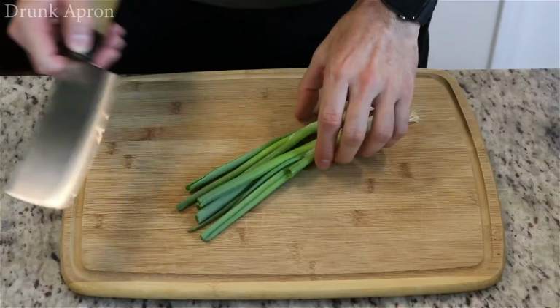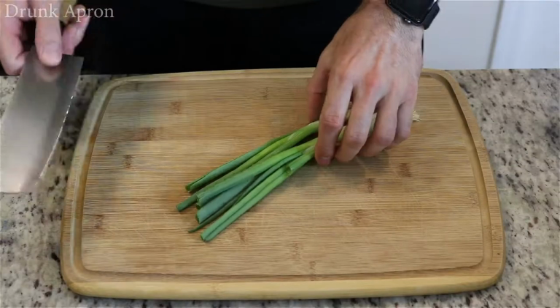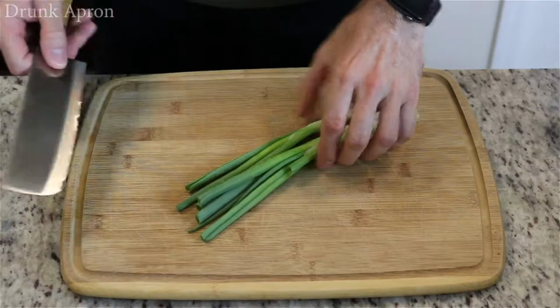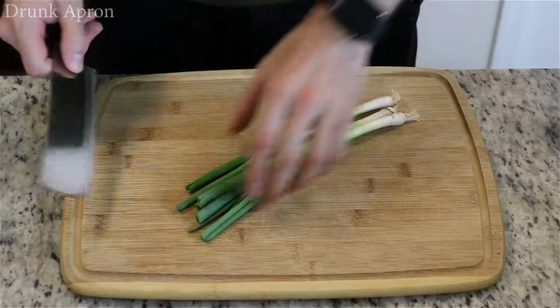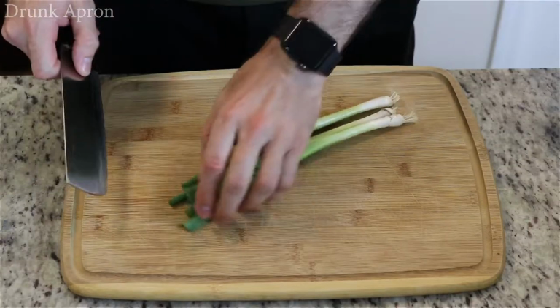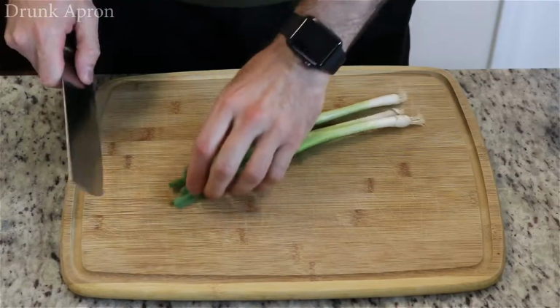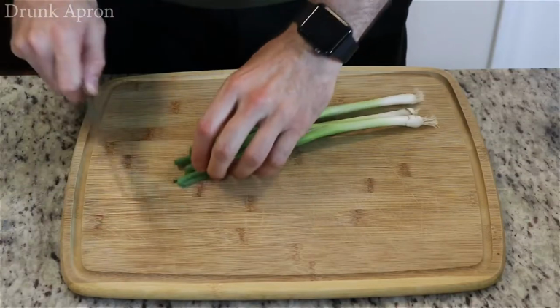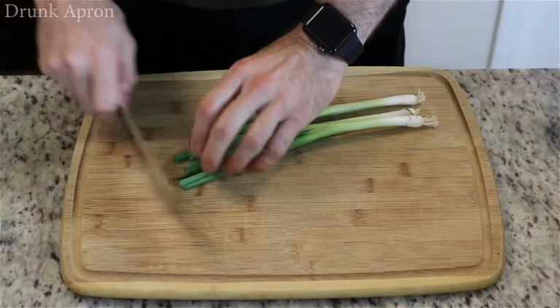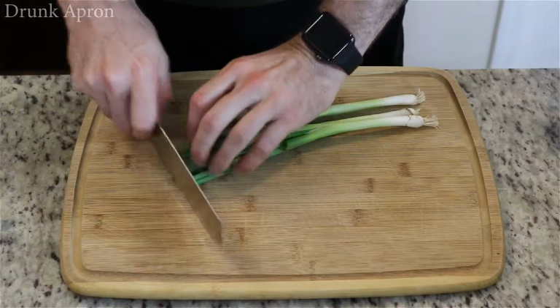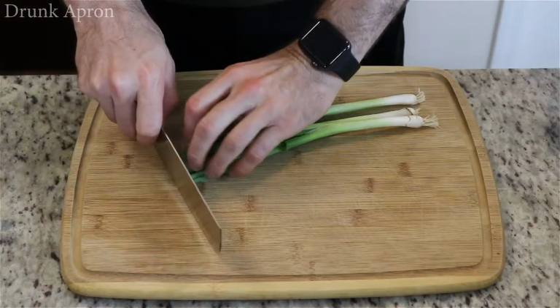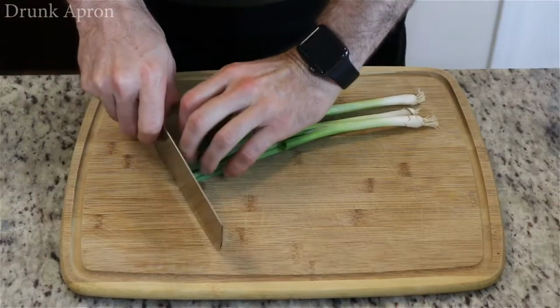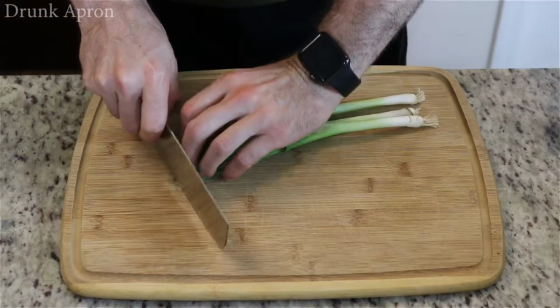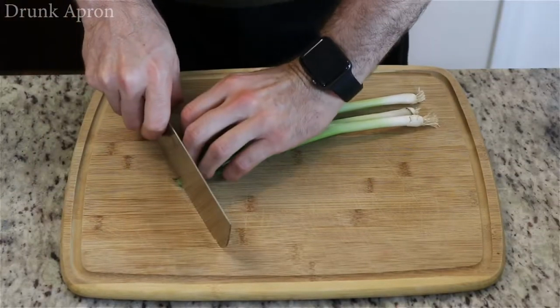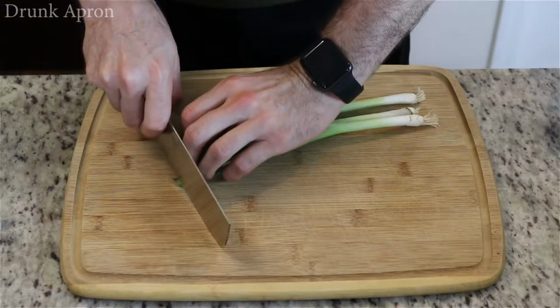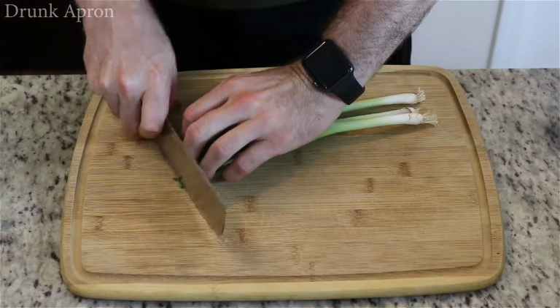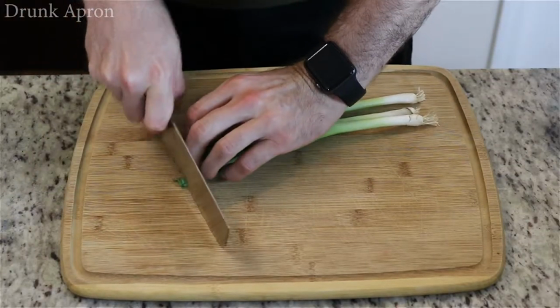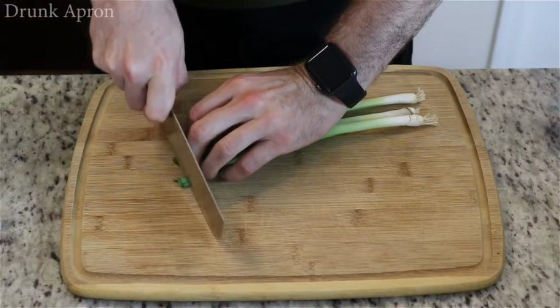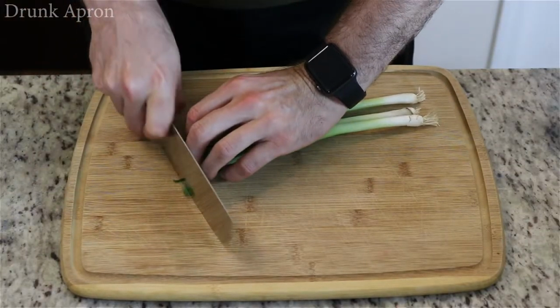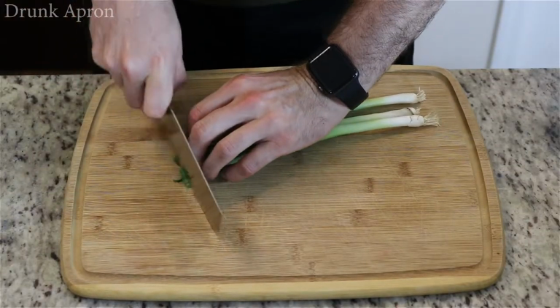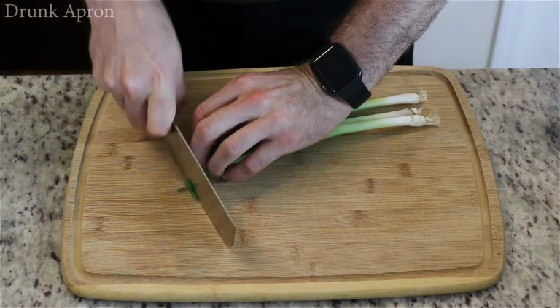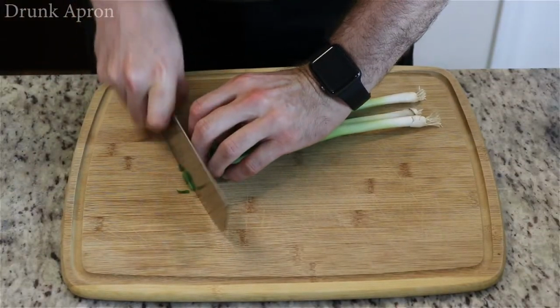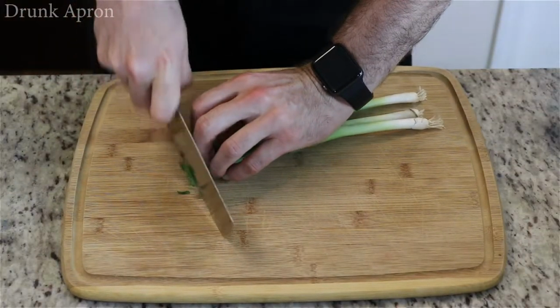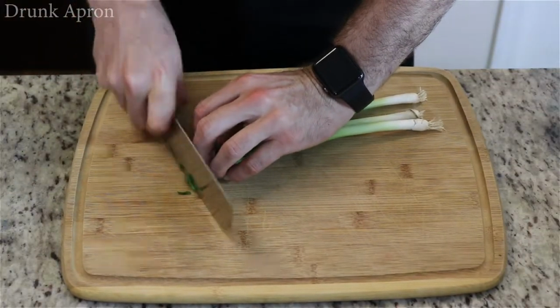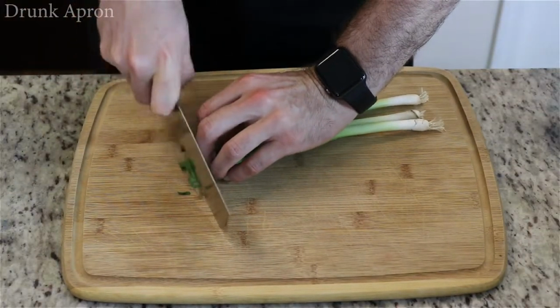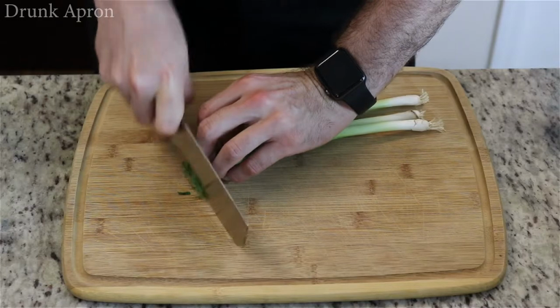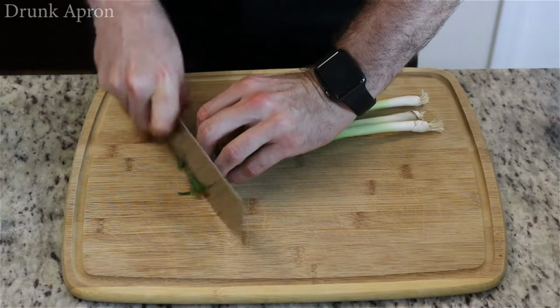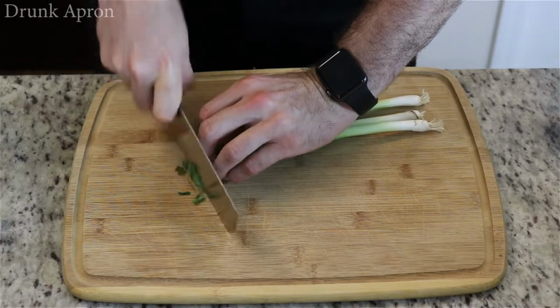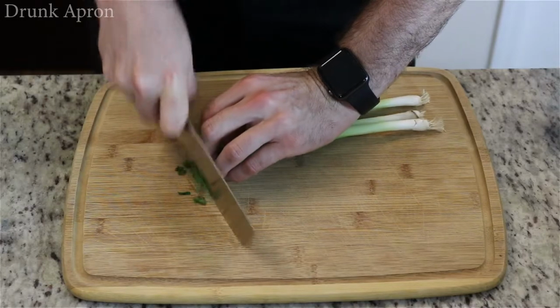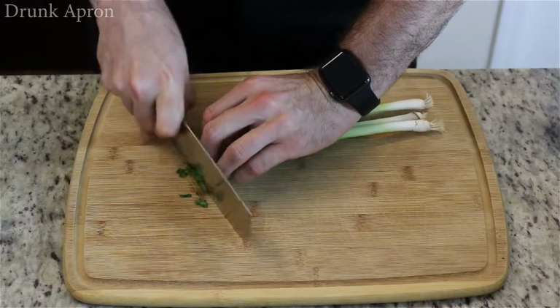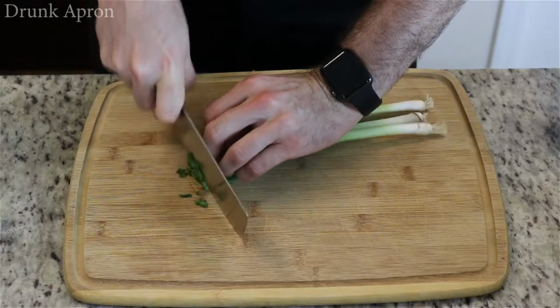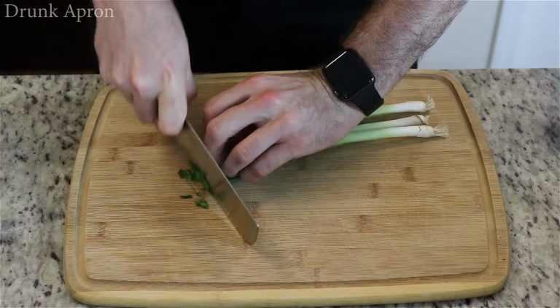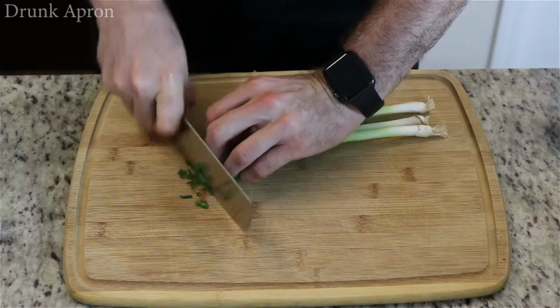Take our green onions — we're gonna just slice those into little pieces.